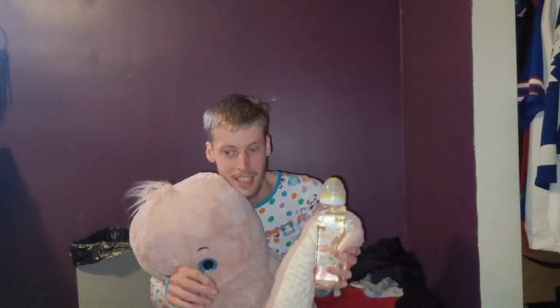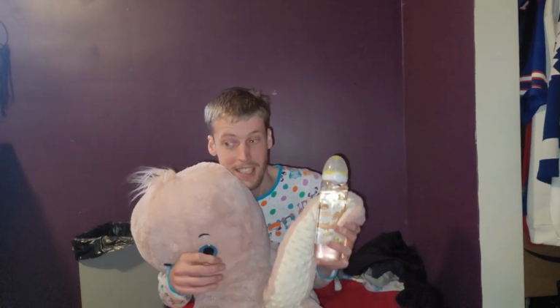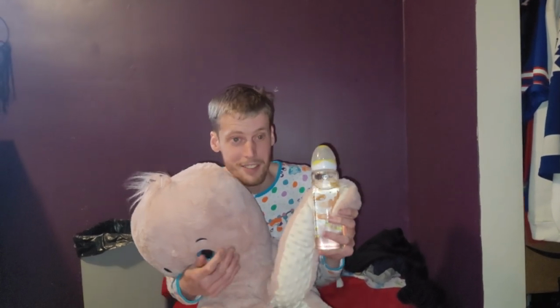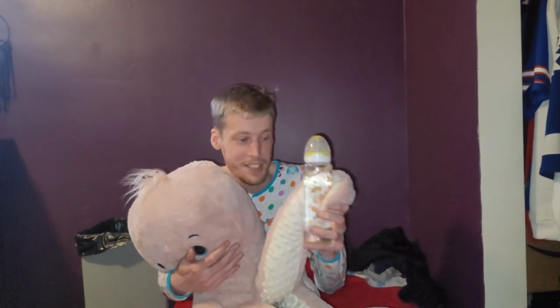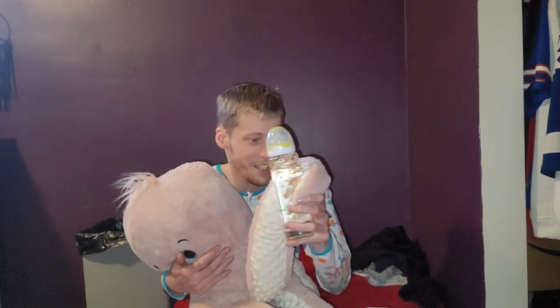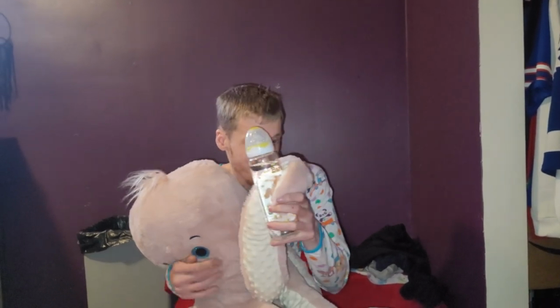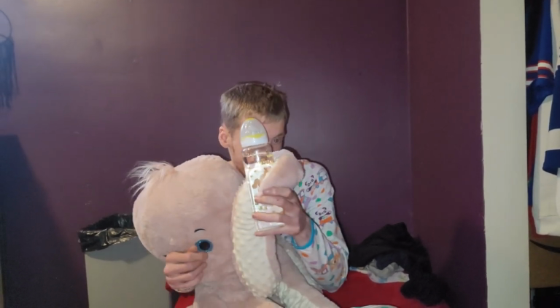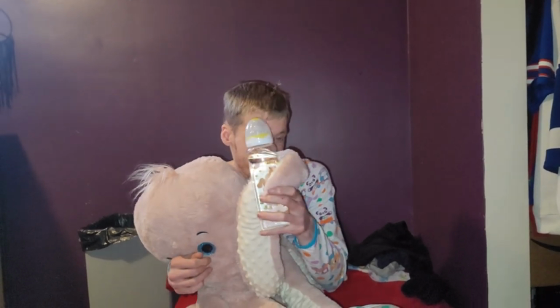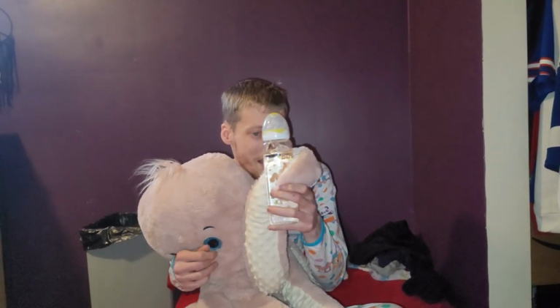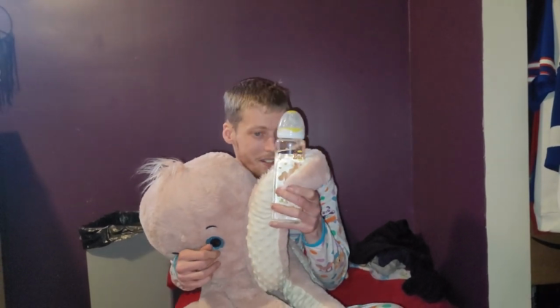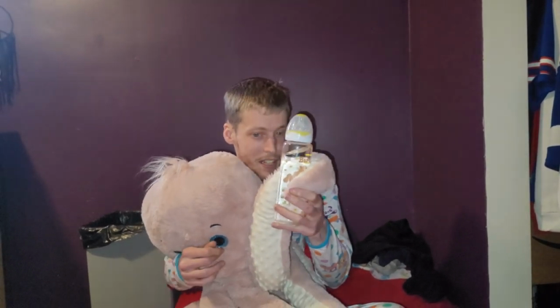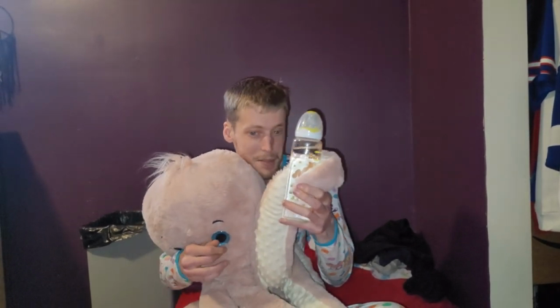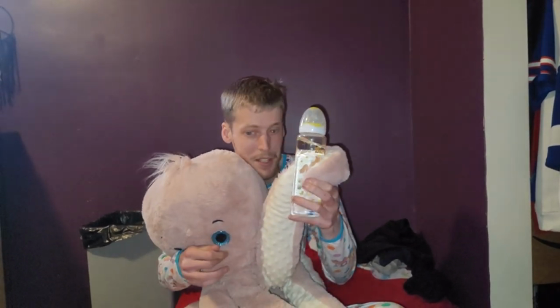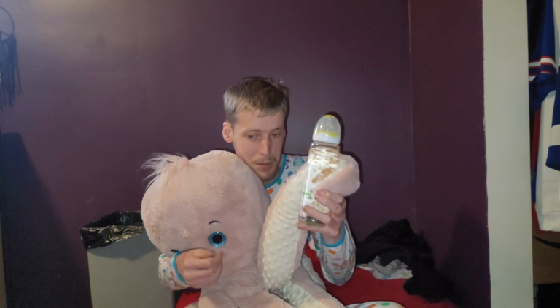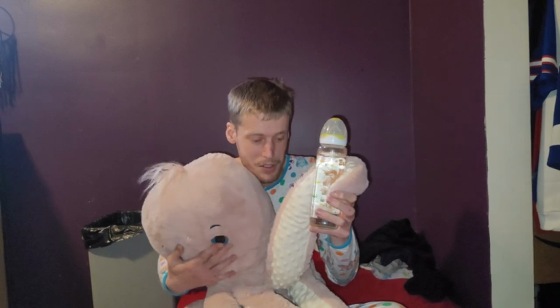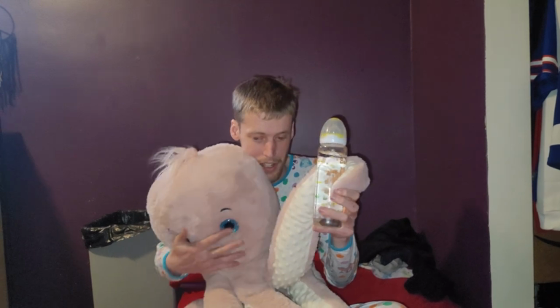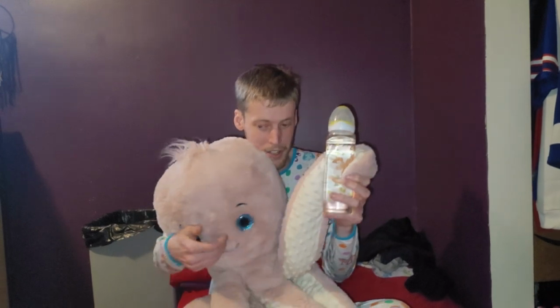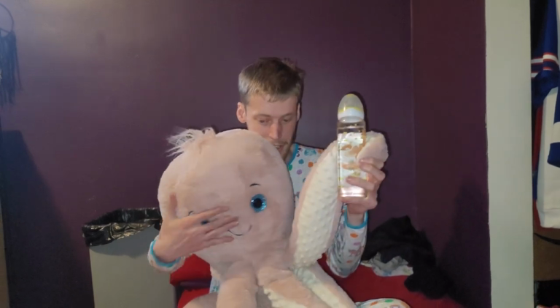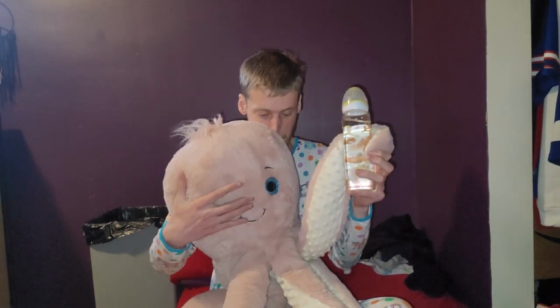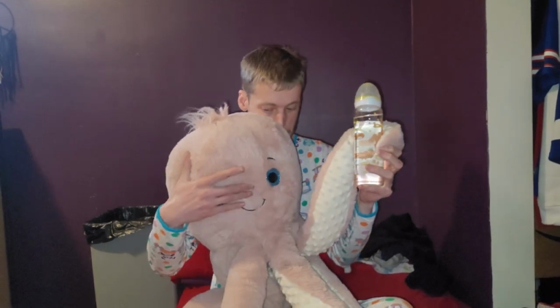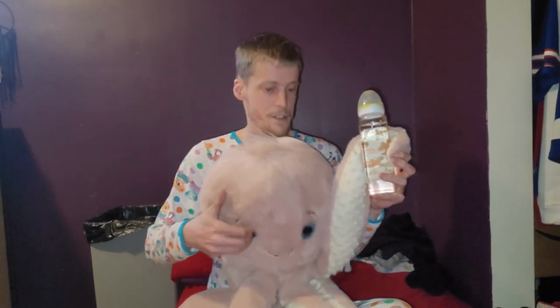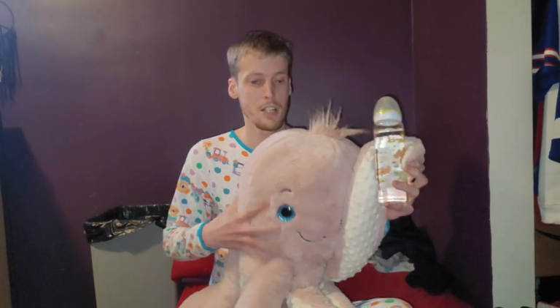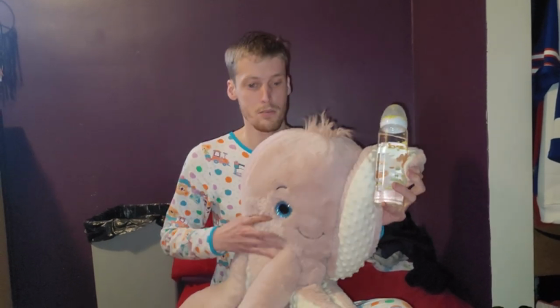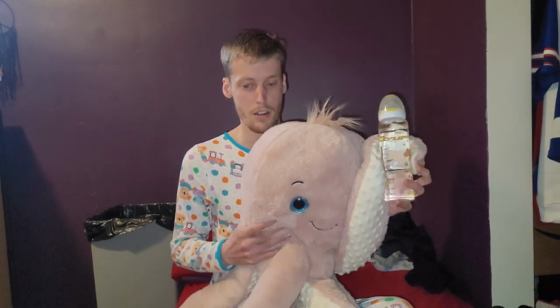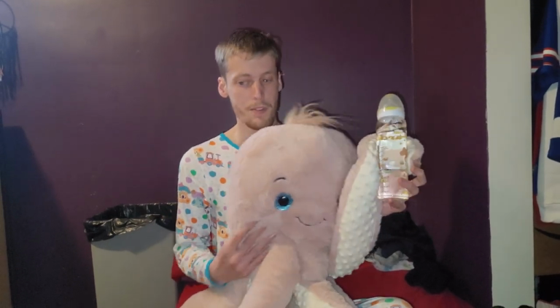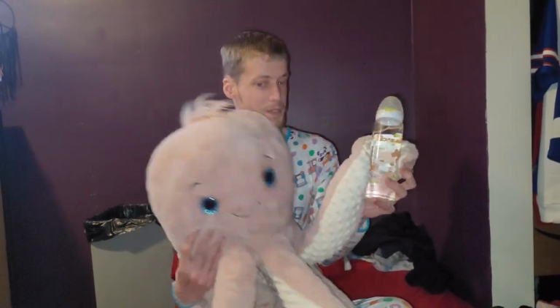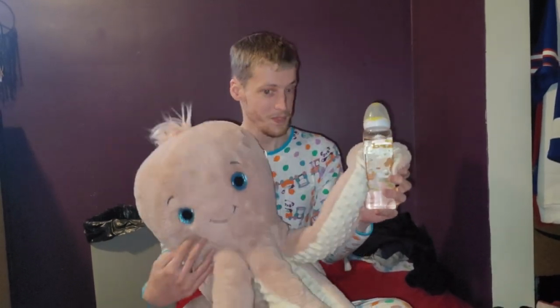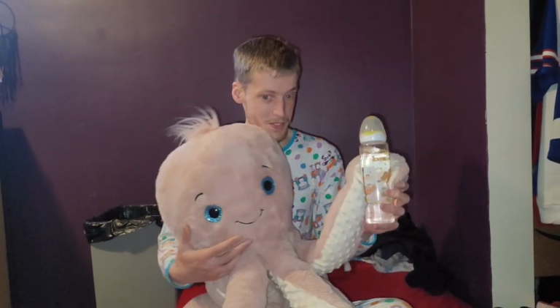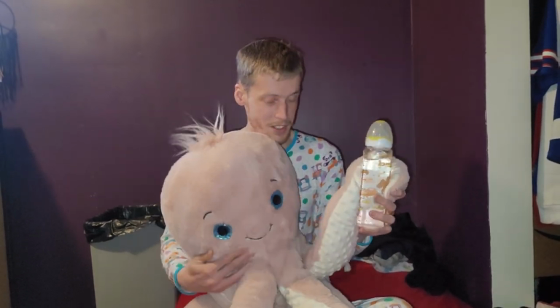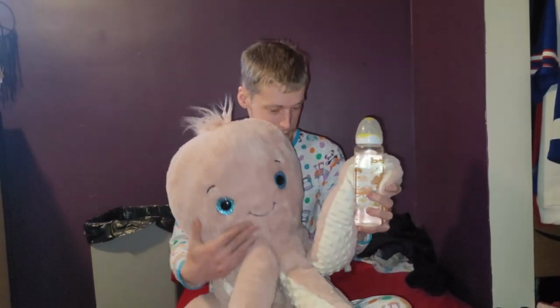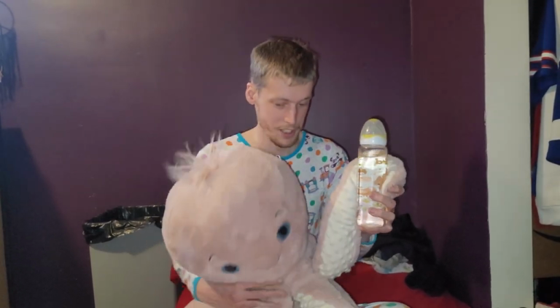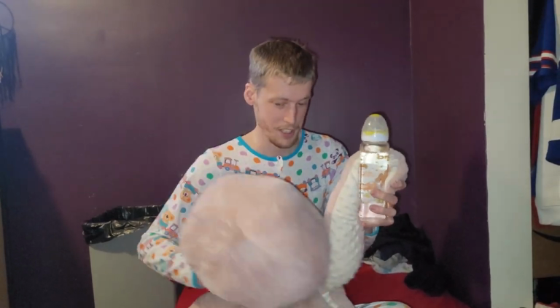I don't know if you can tell, but look at the man and my octopus's head. Say hello again. What up? Now get out of here.